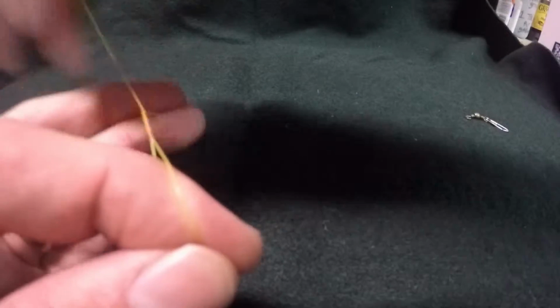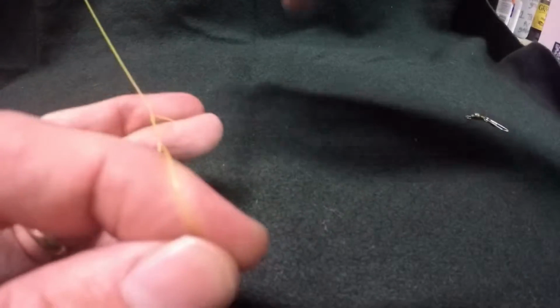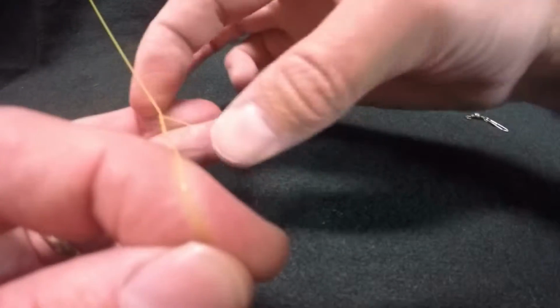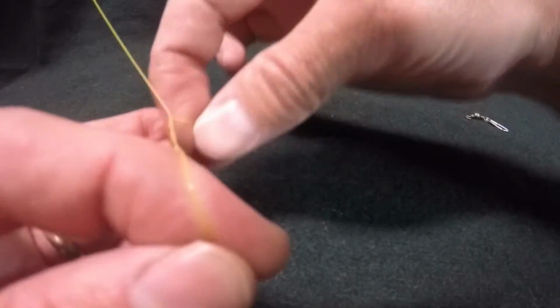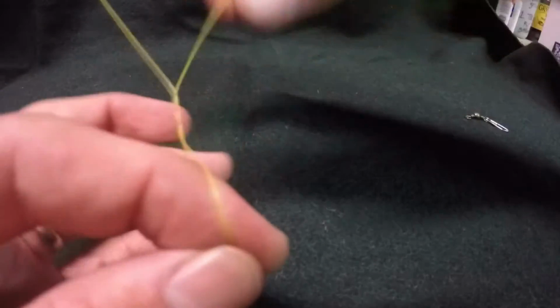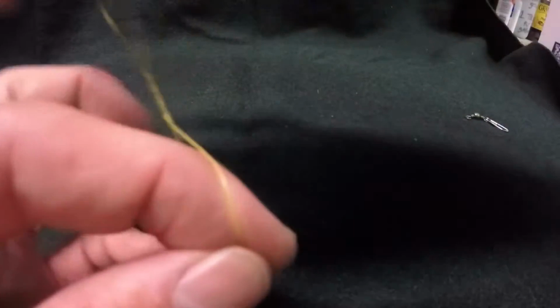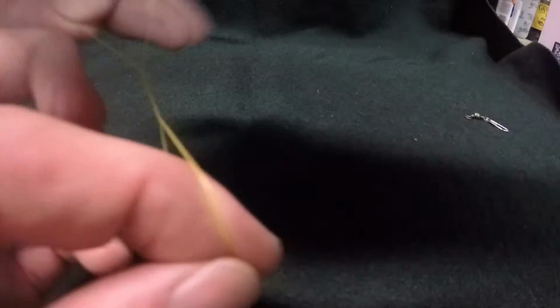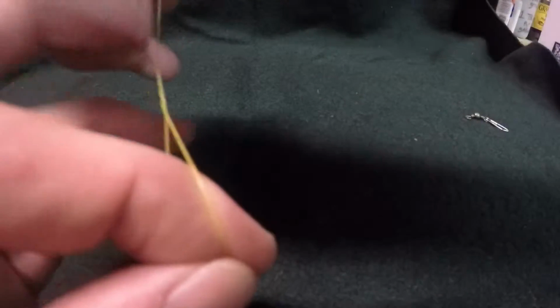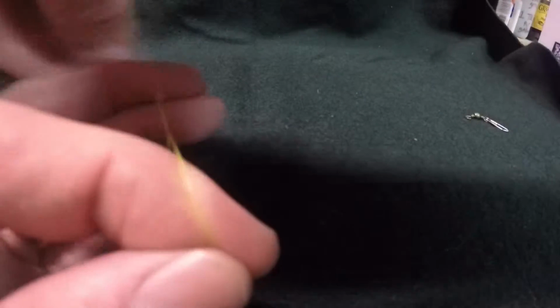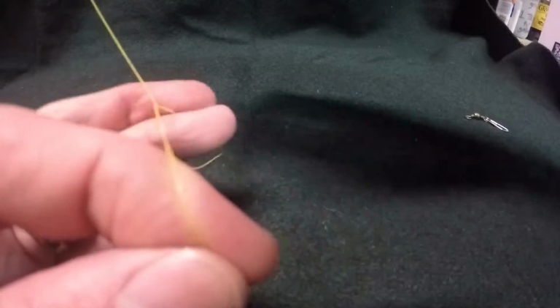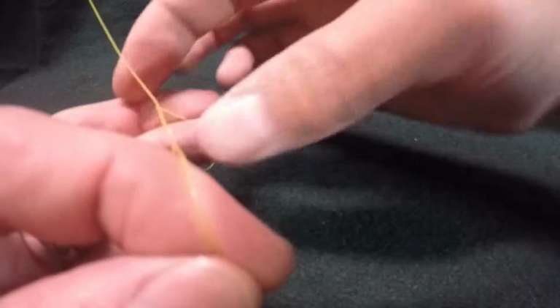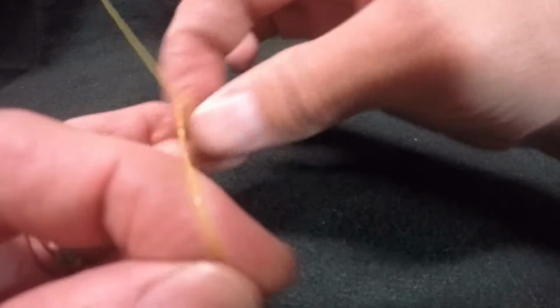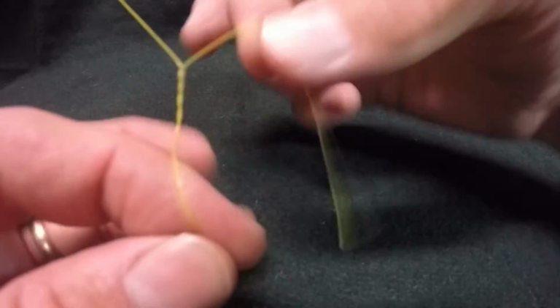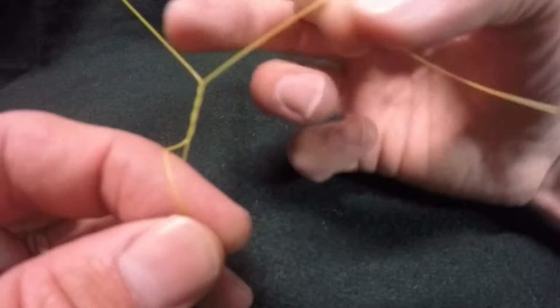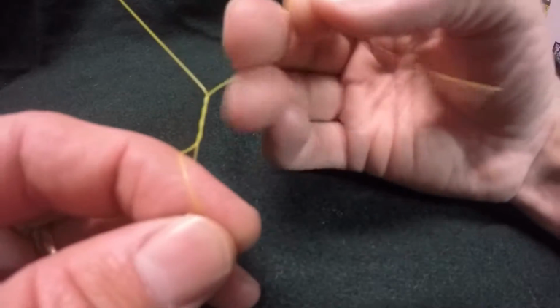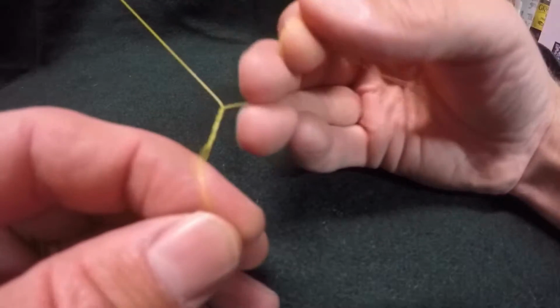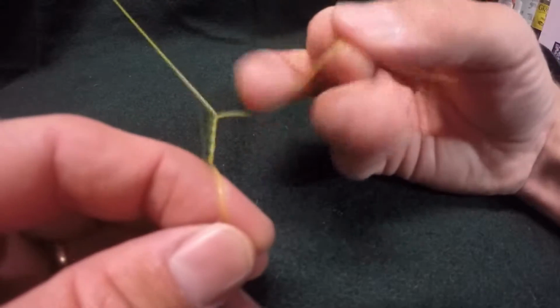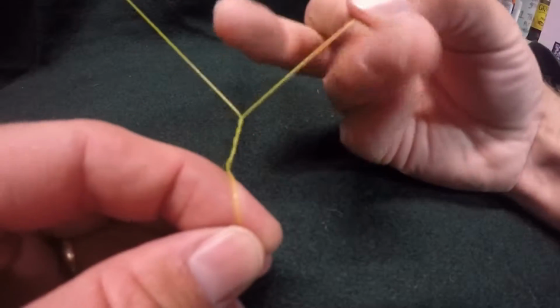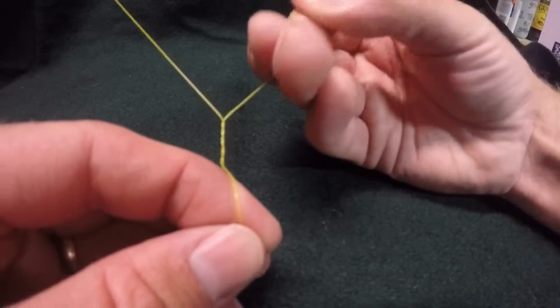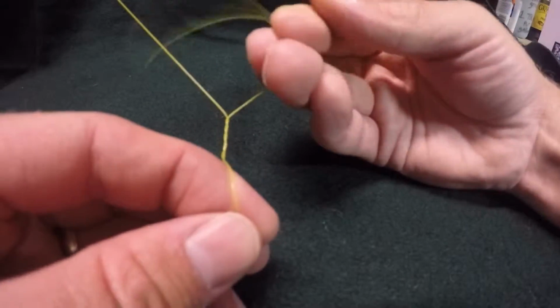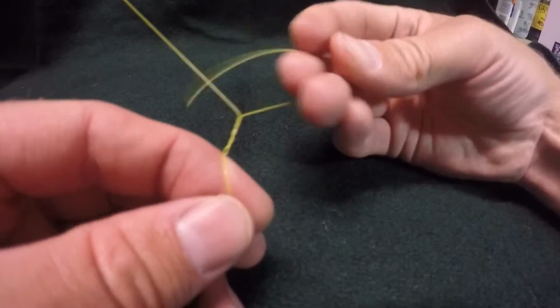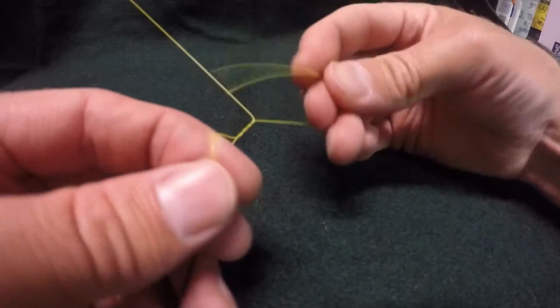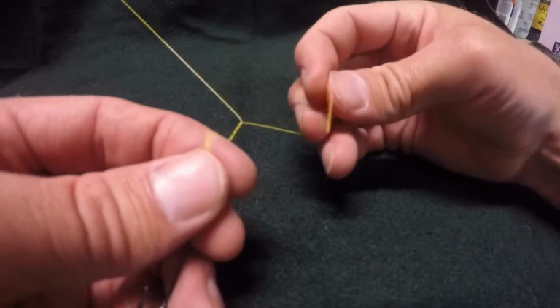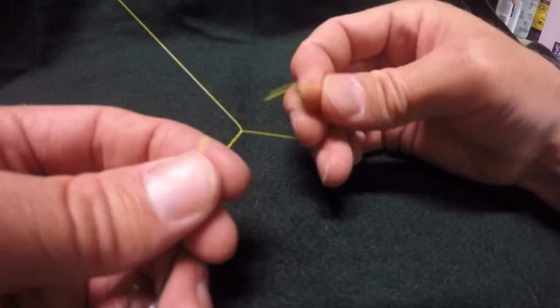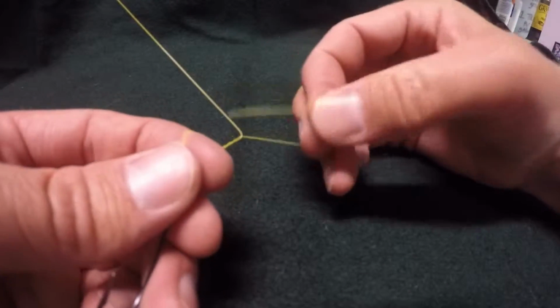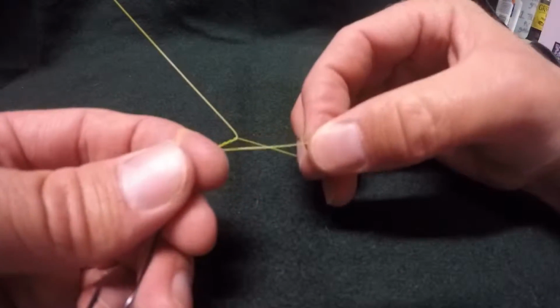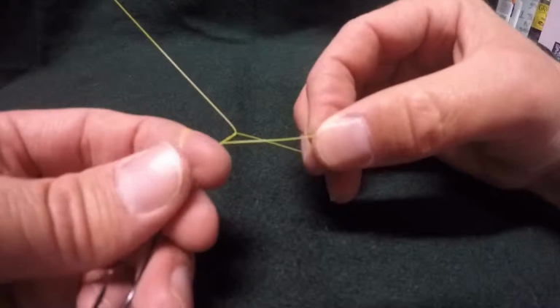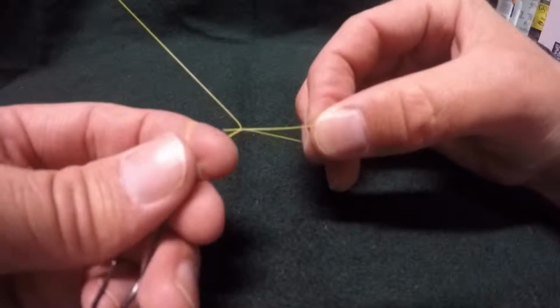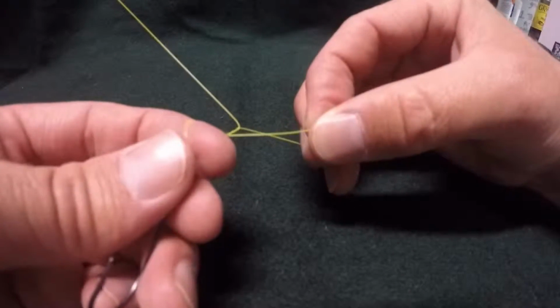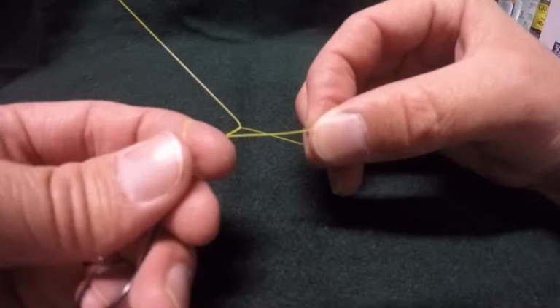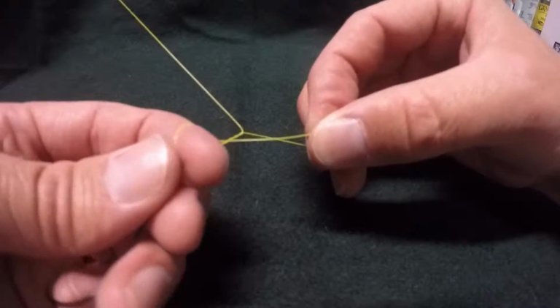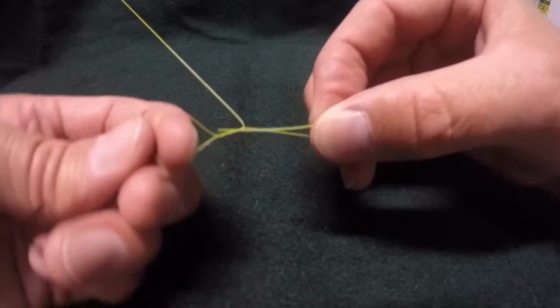One, two, three. Take your tail and stick it through the loop that you left.